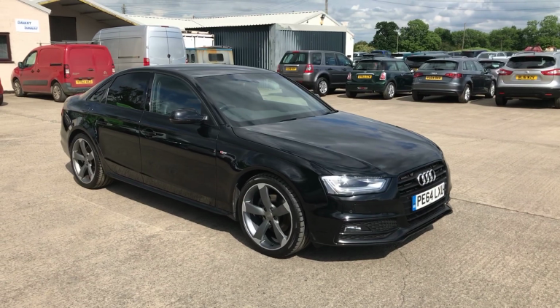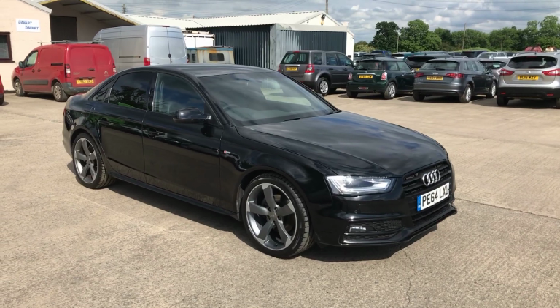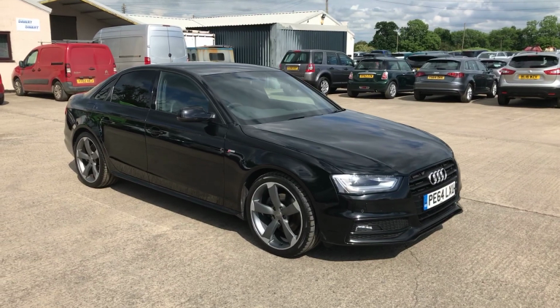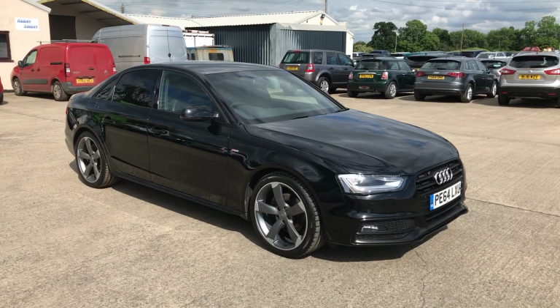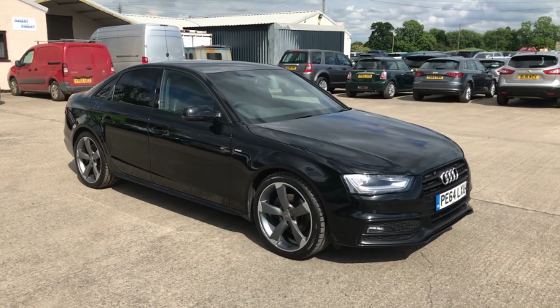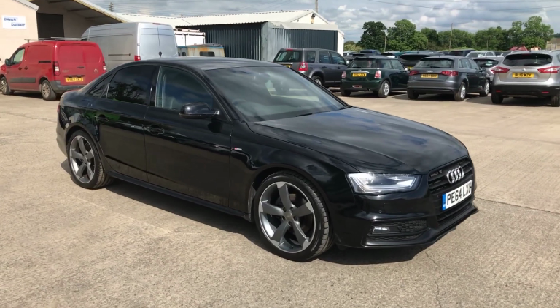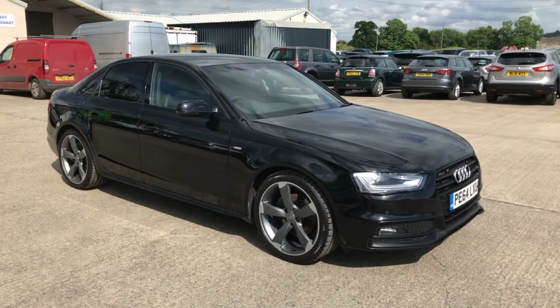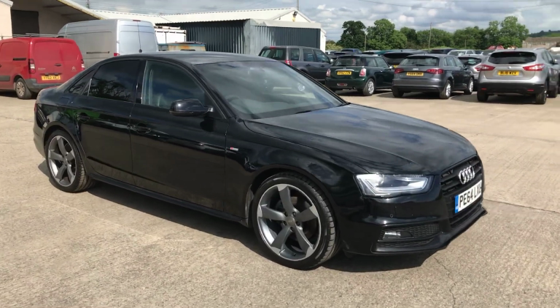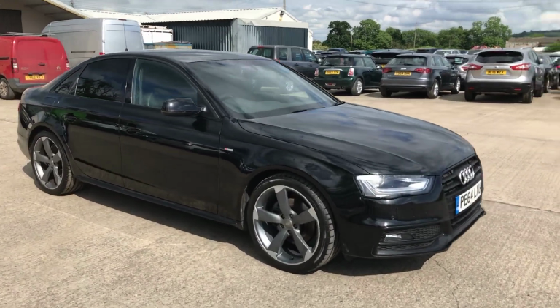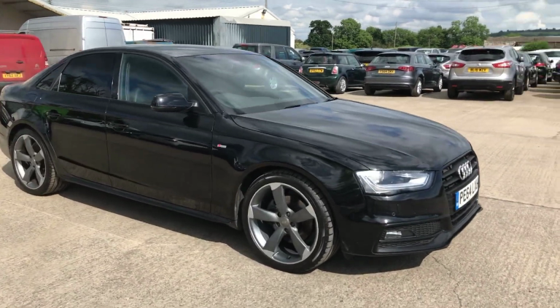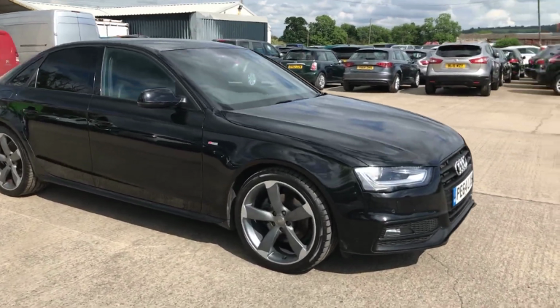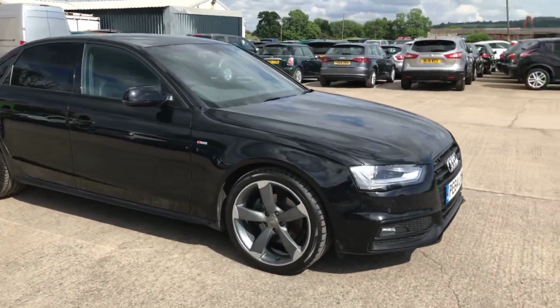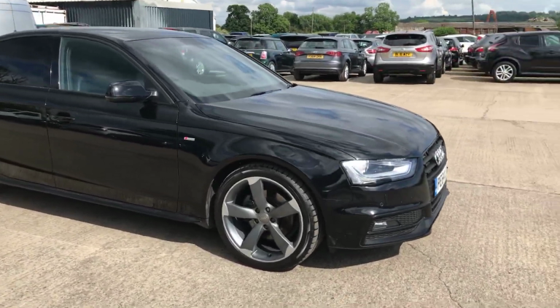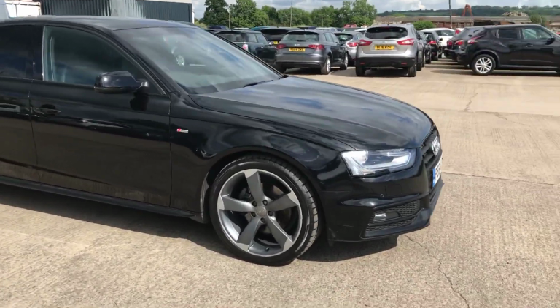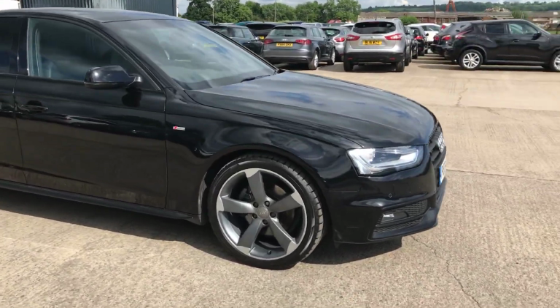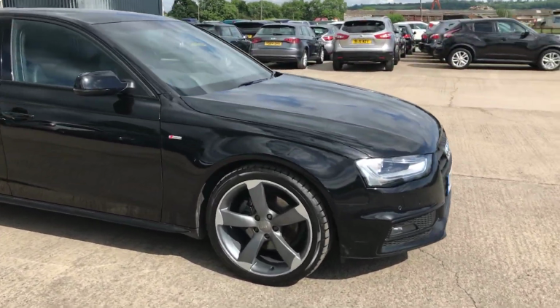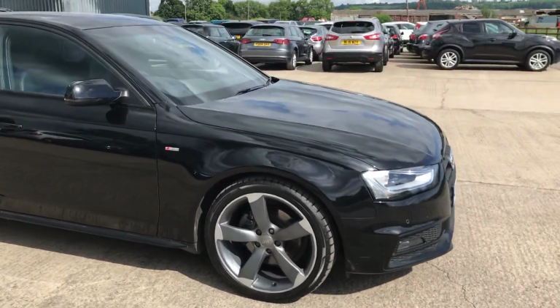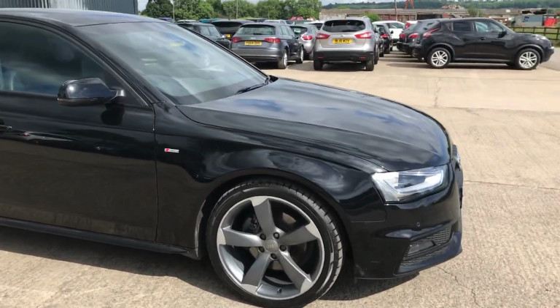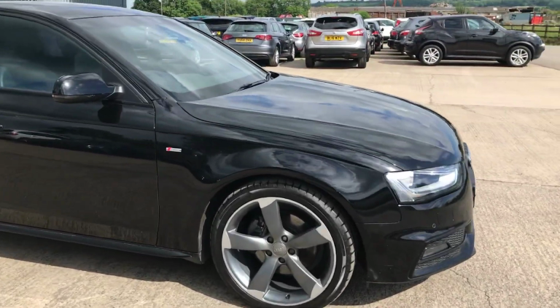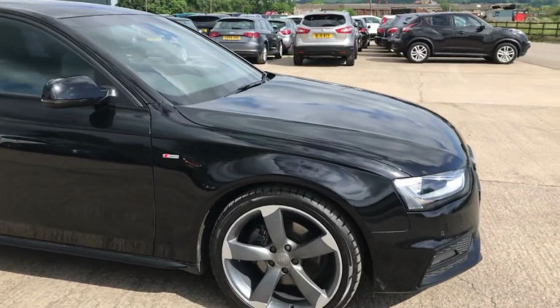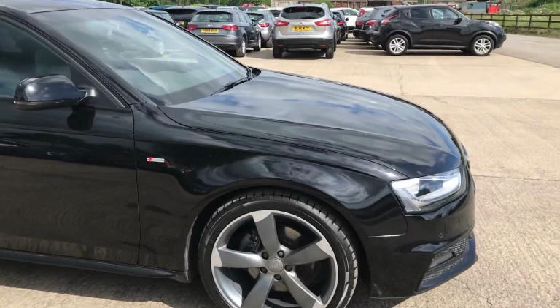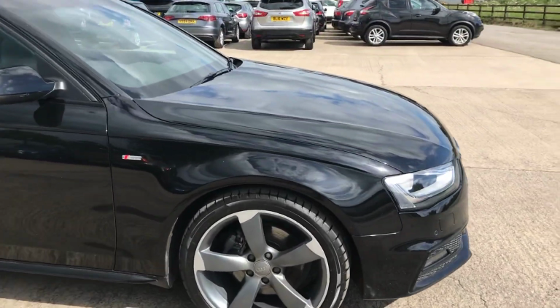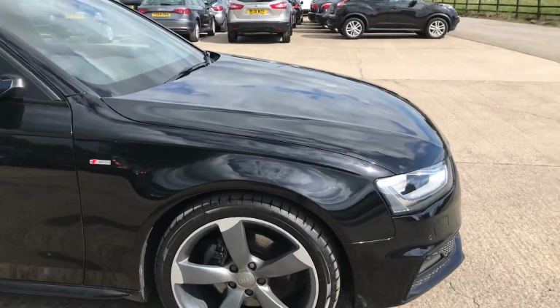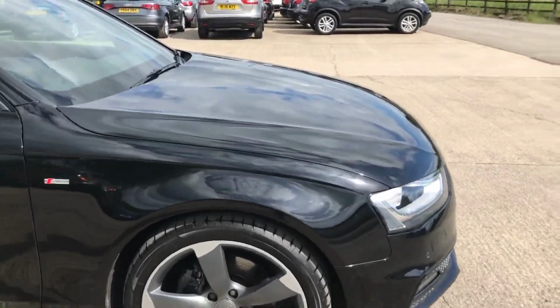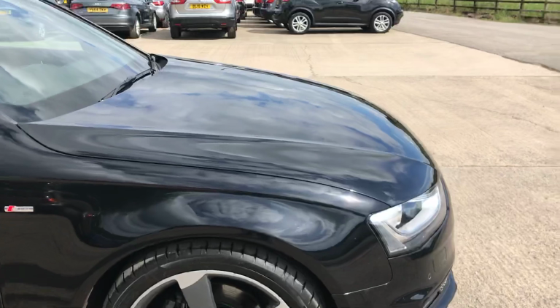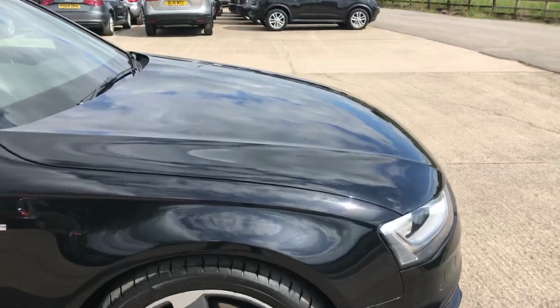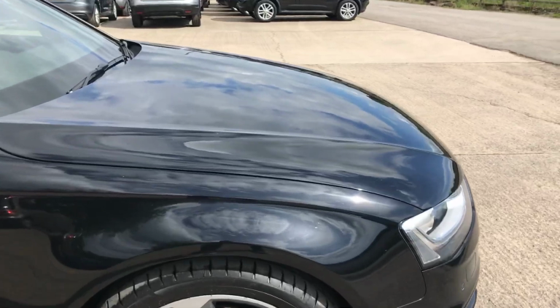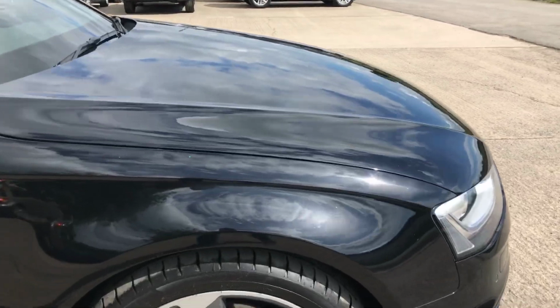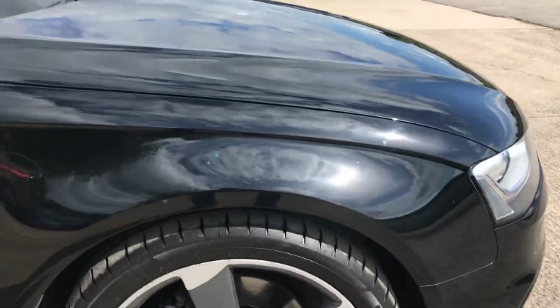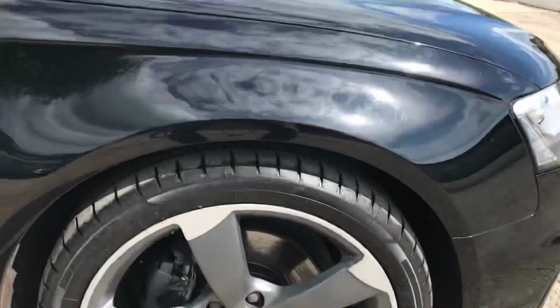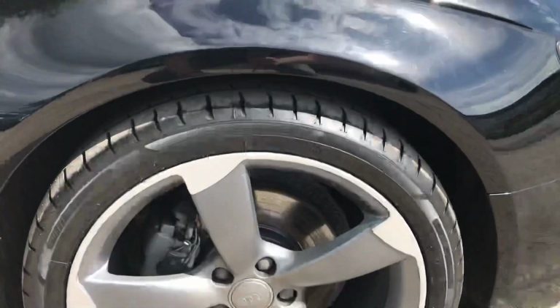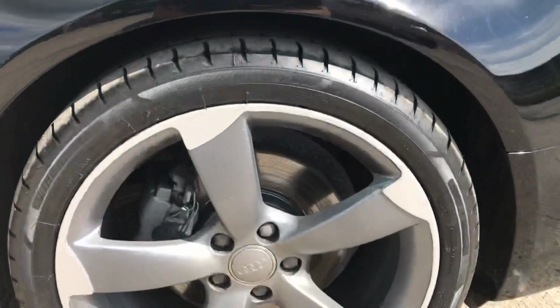Here we have the 64 Edge Audi A4. I'll do my best to point out any marks, any imperfections and things like that.